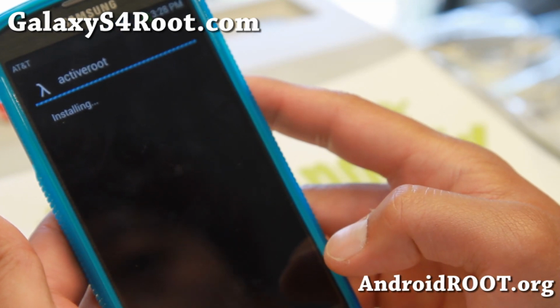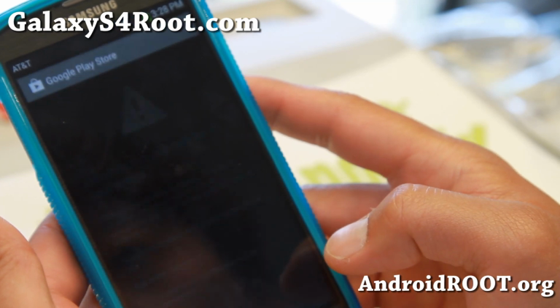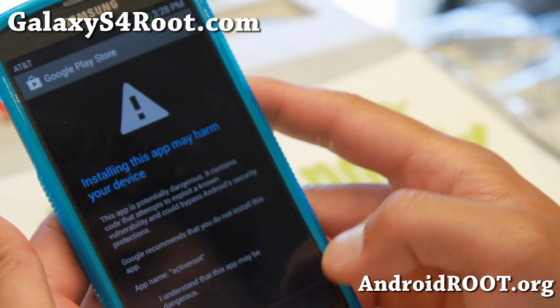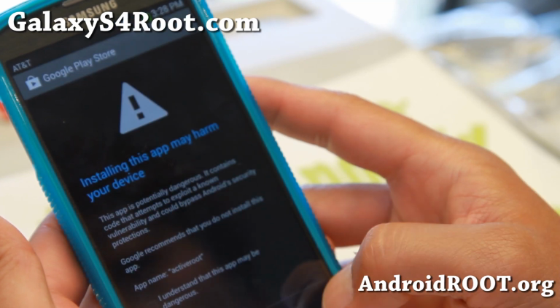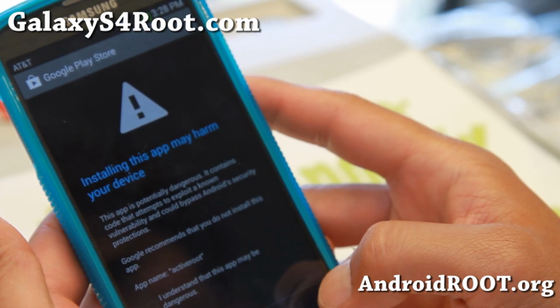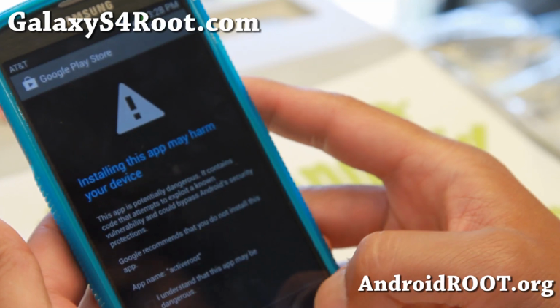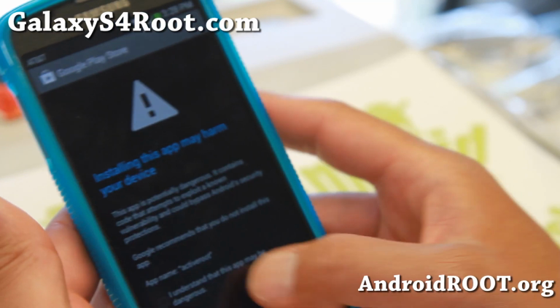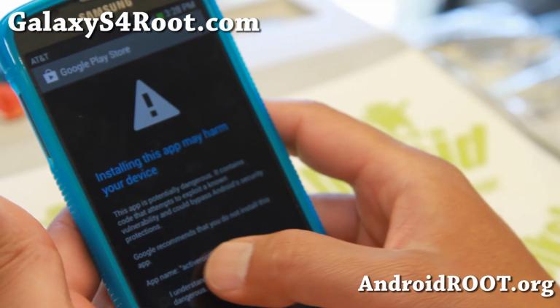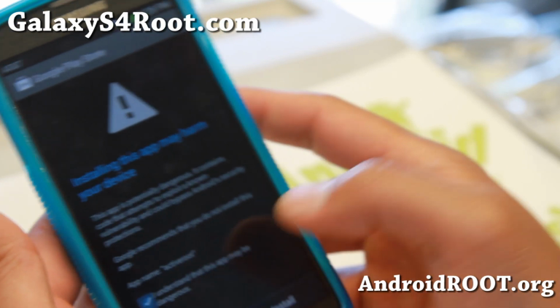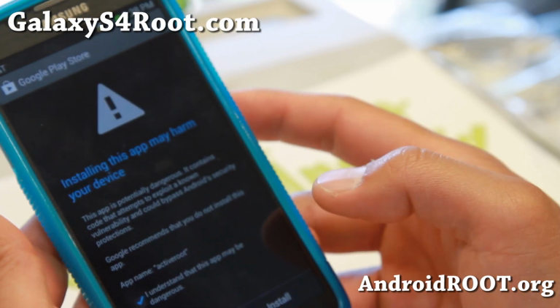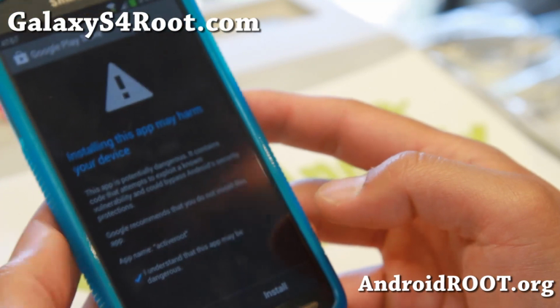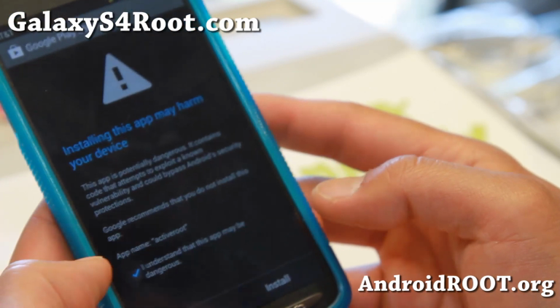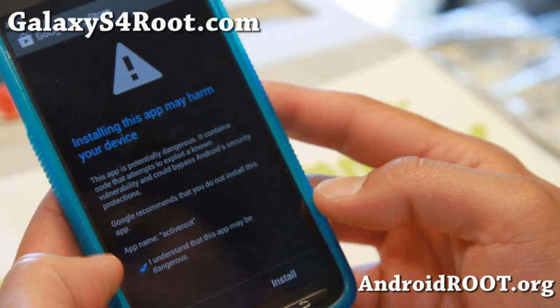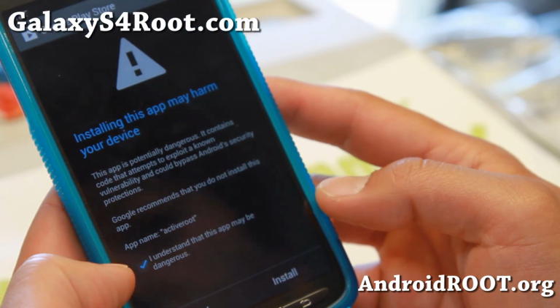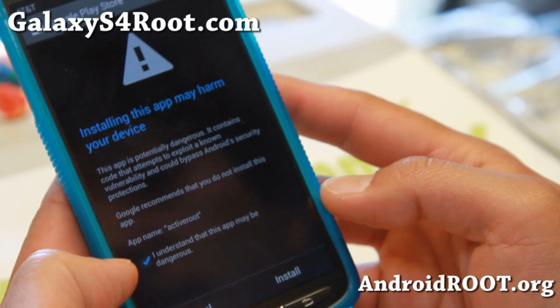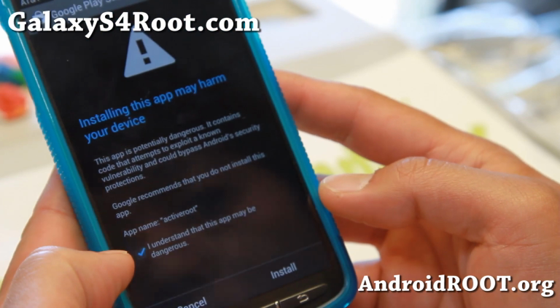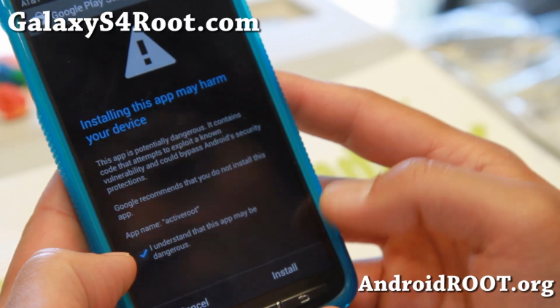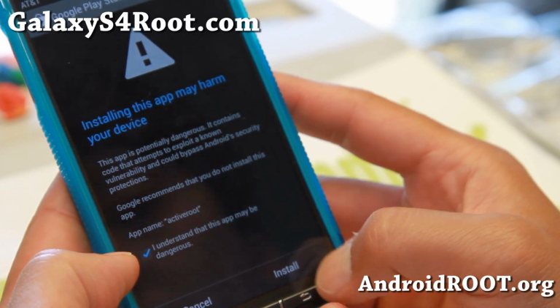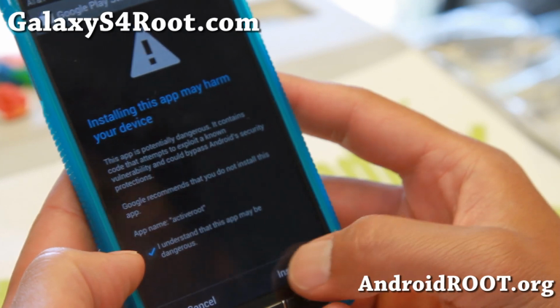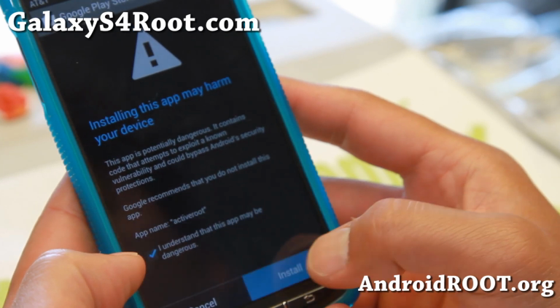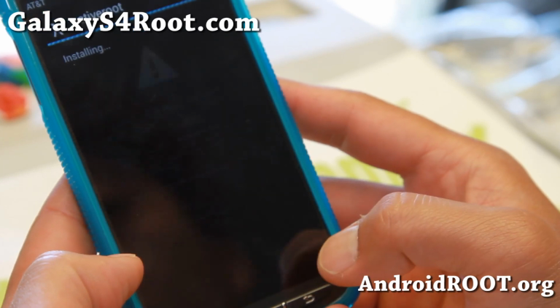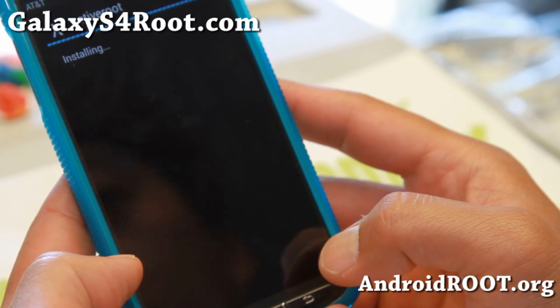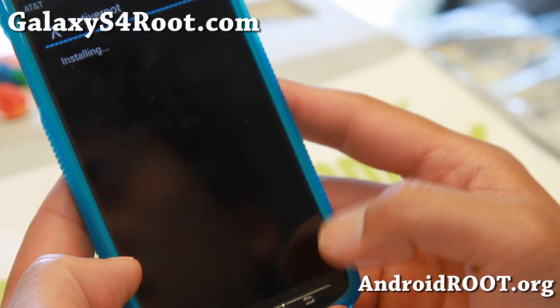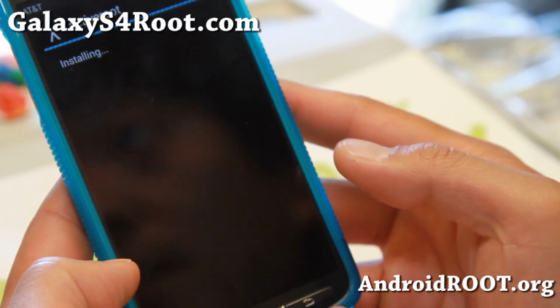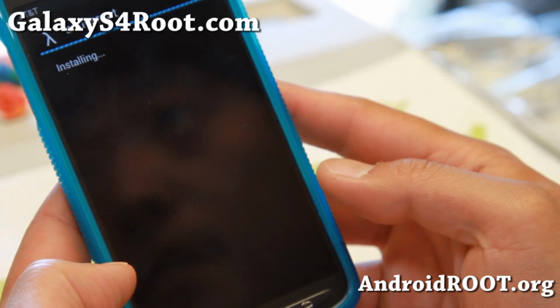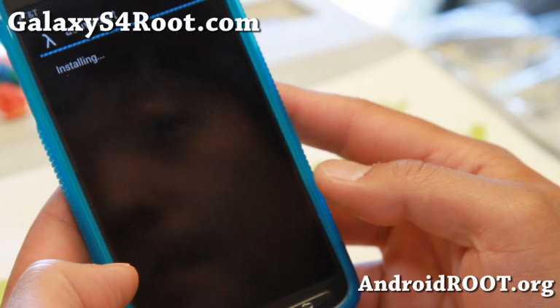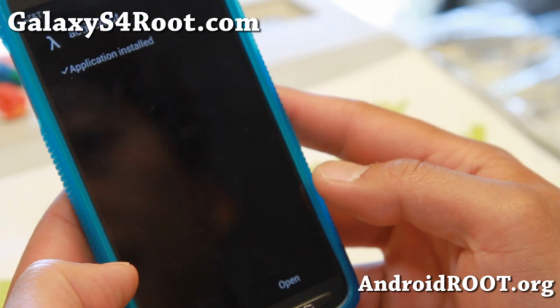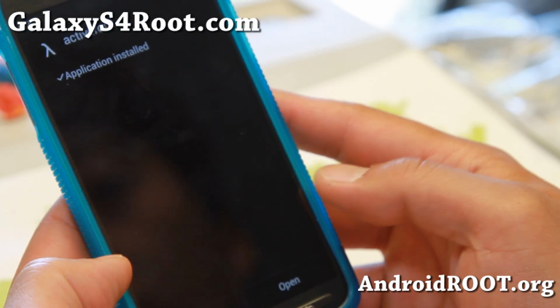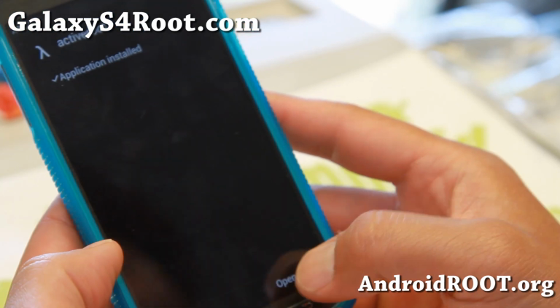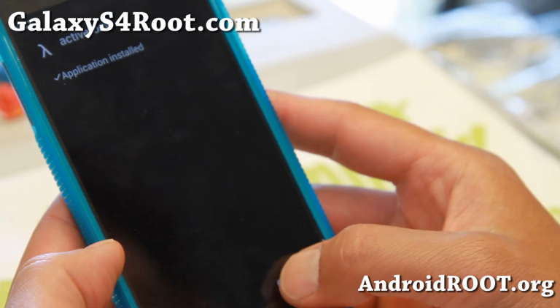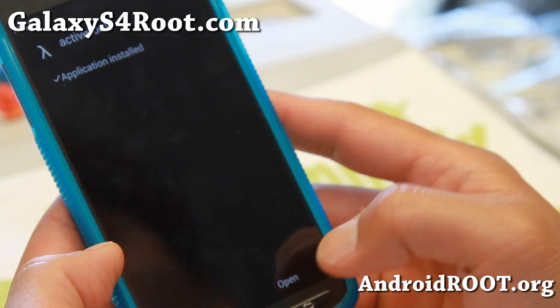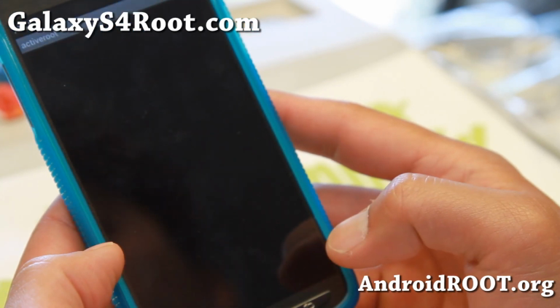Go ahead and hit Install. It will say it understands this app may be dangerous — go ahead and install. Then go ahead and open it.